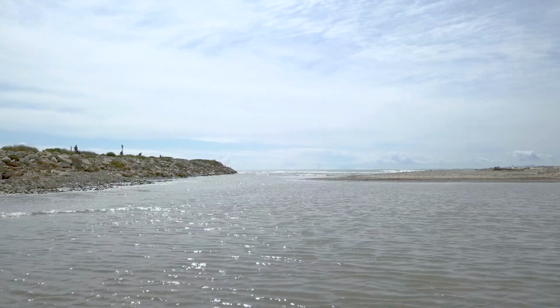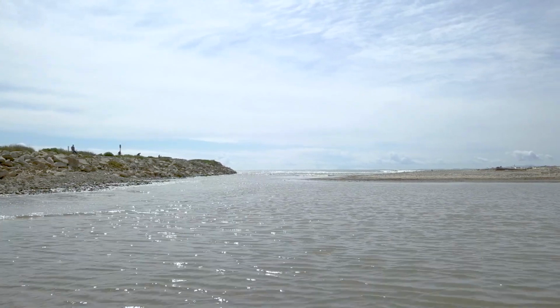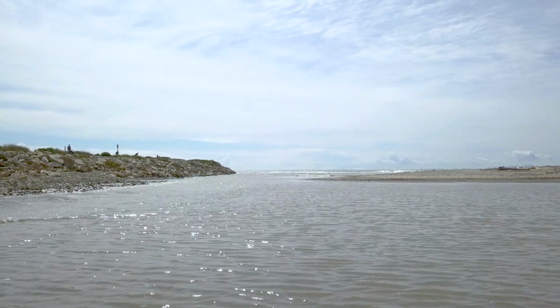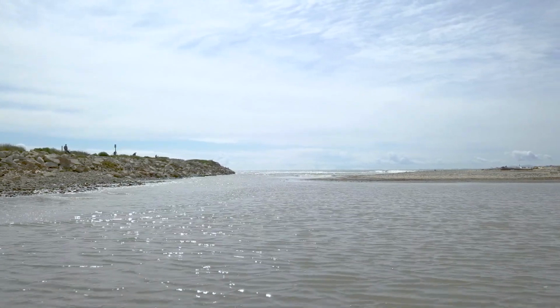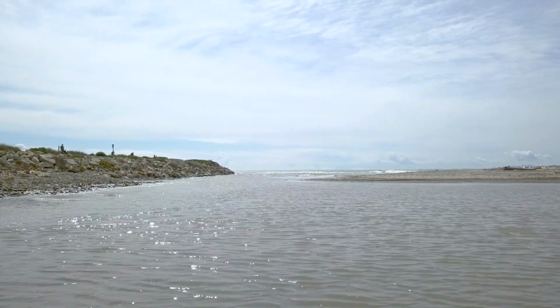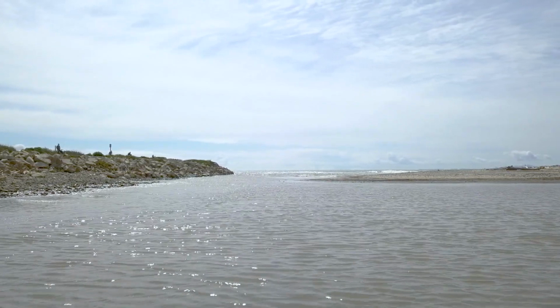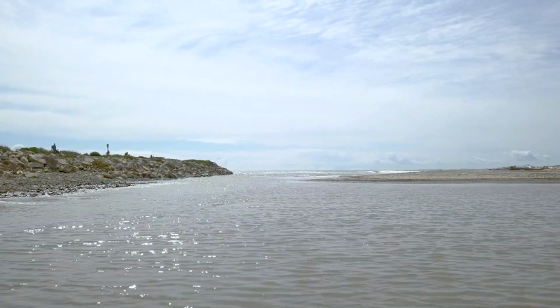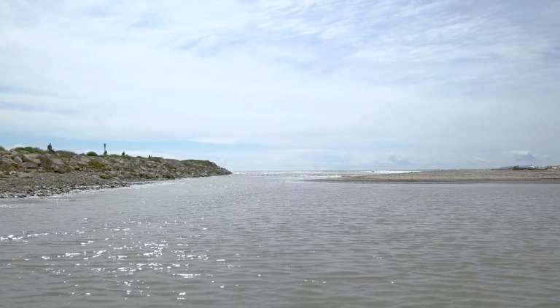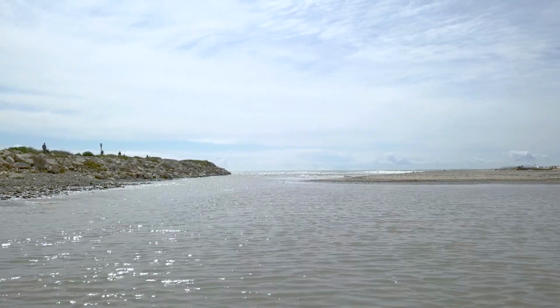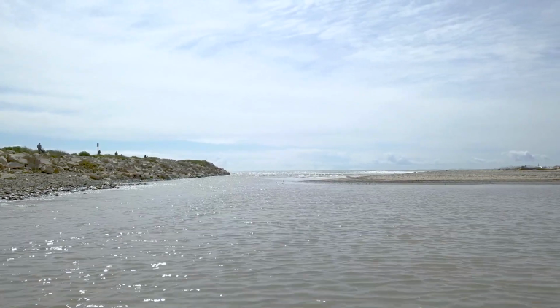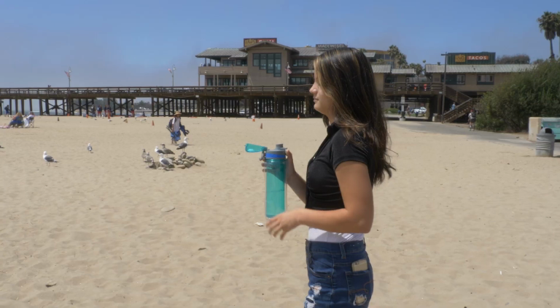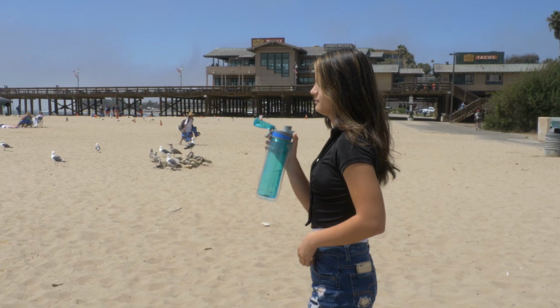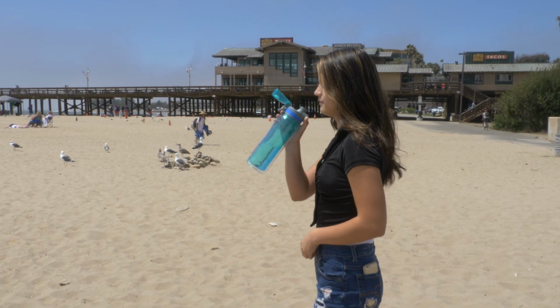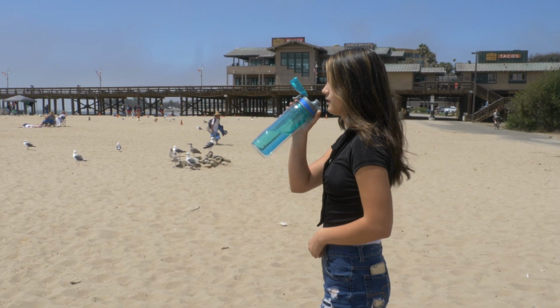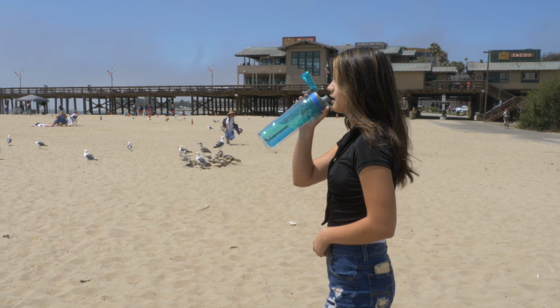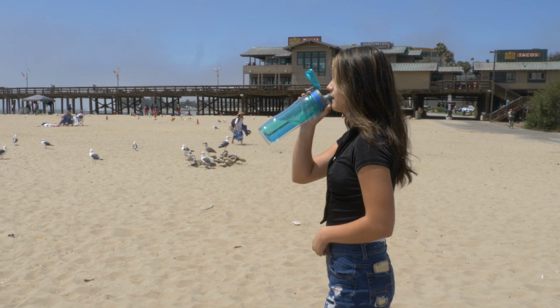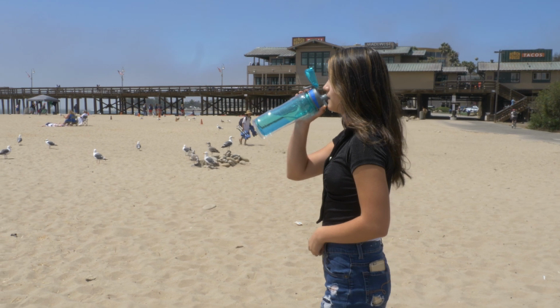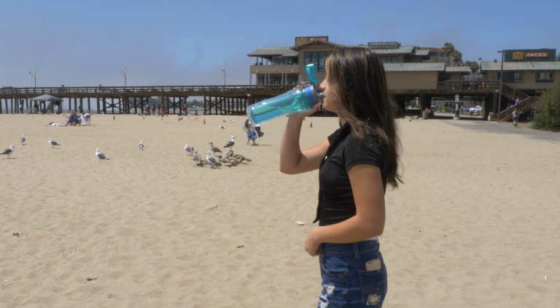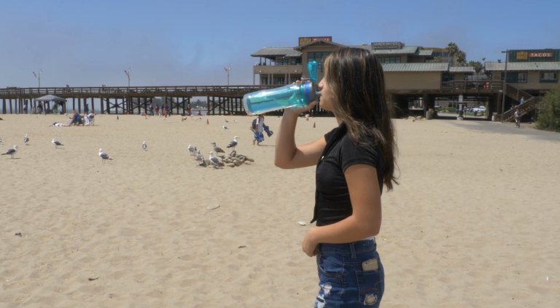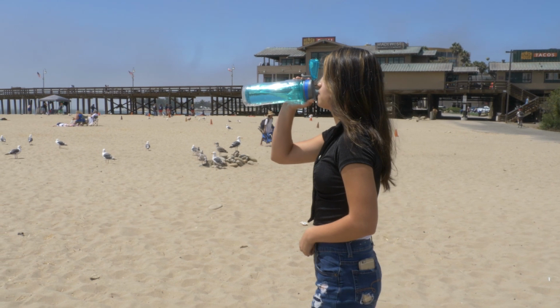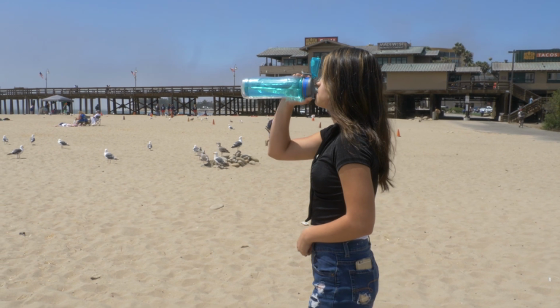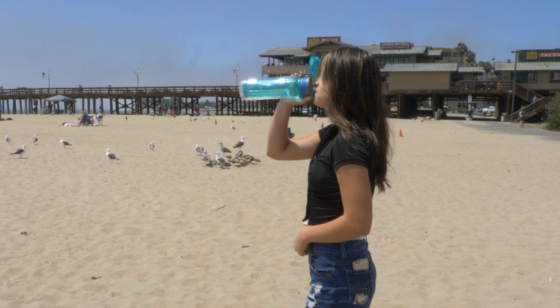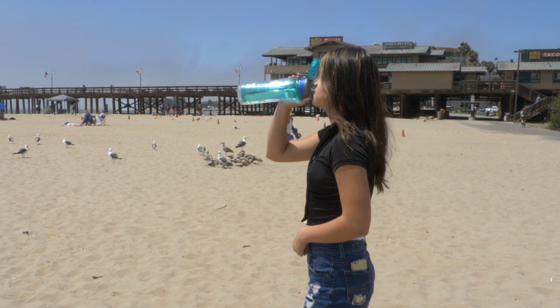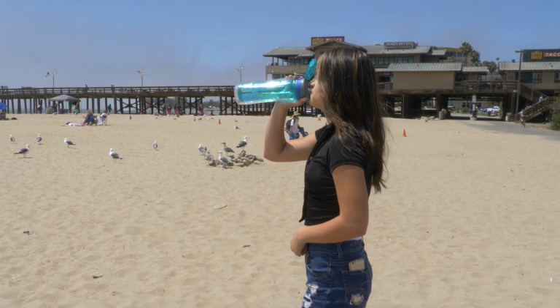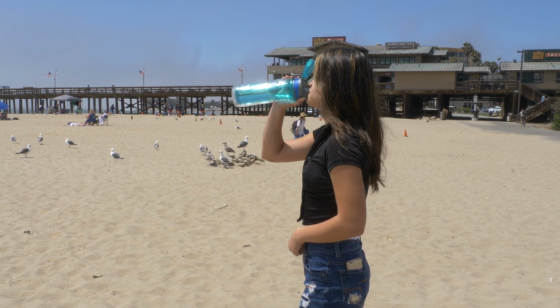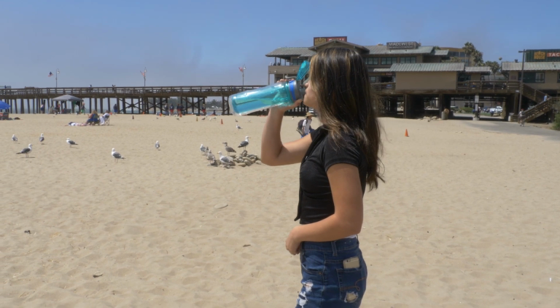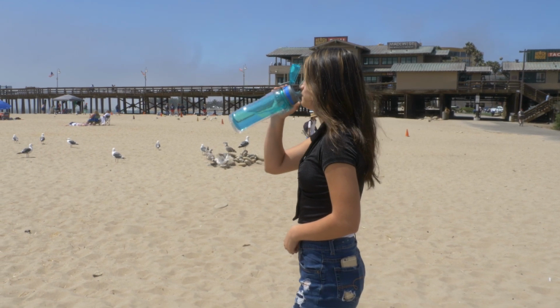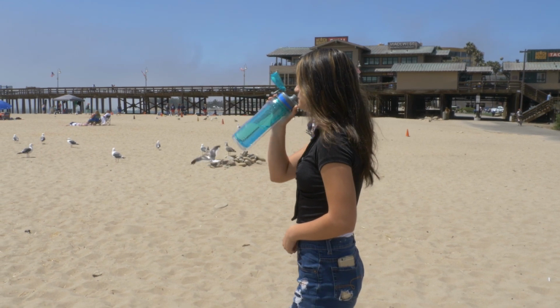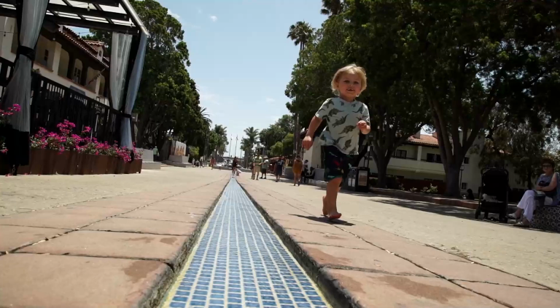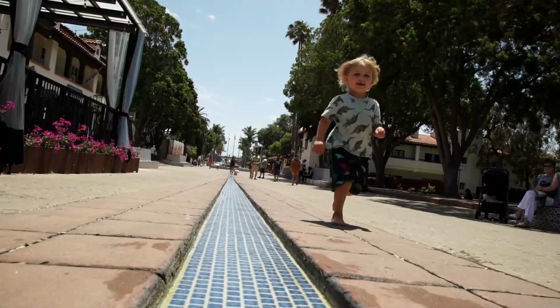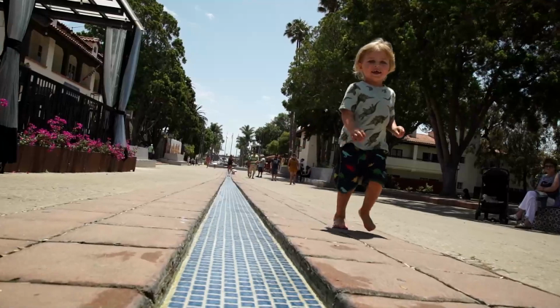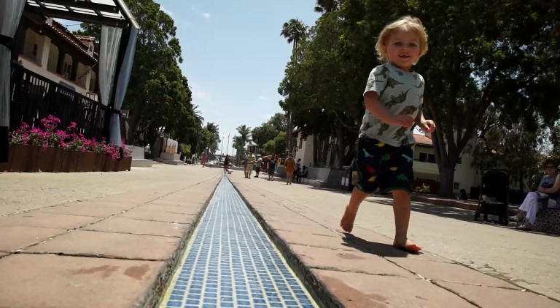Water is critical to life. It is the backbone of a healthy environment and thriving community.